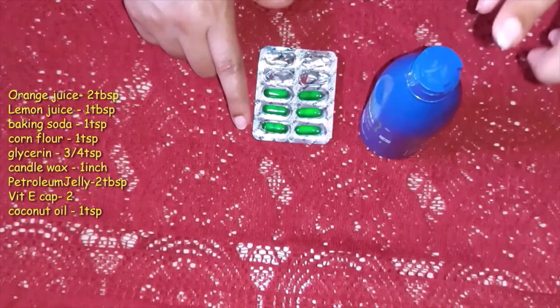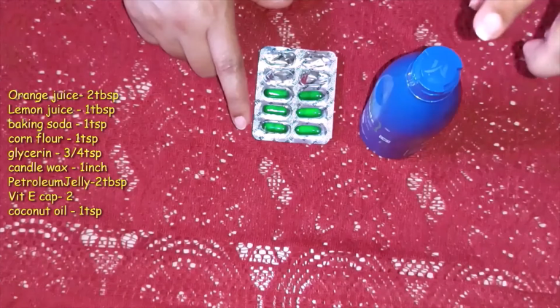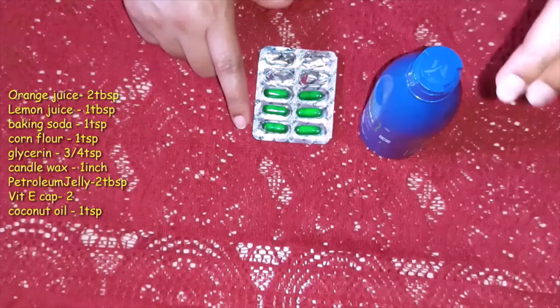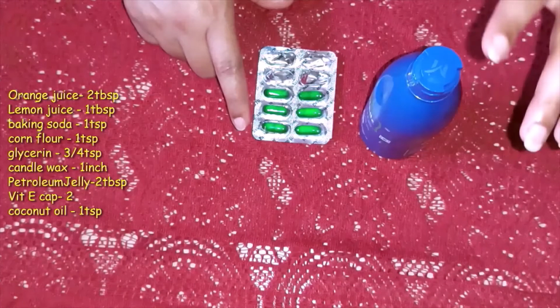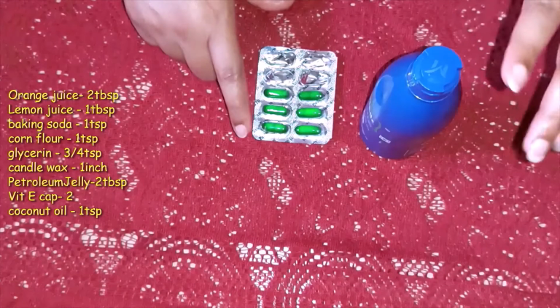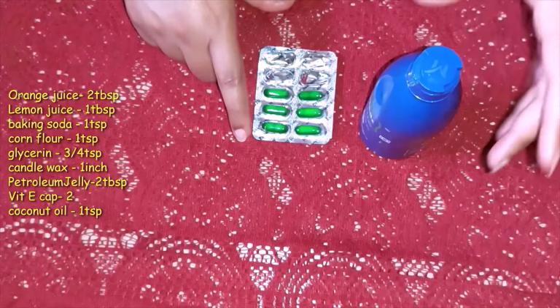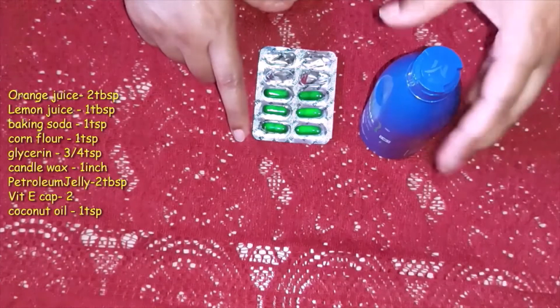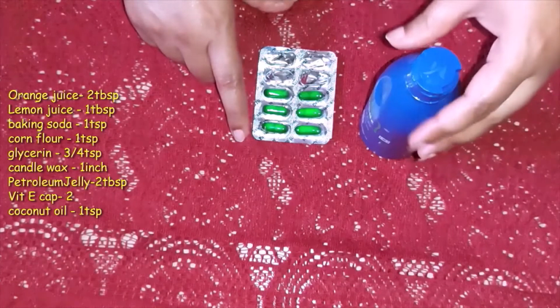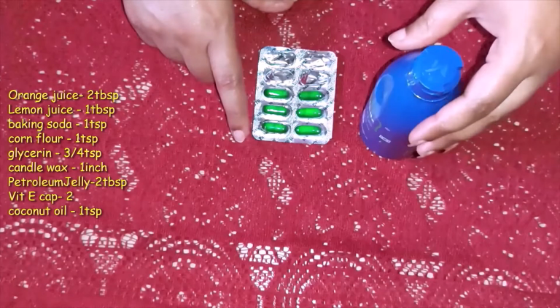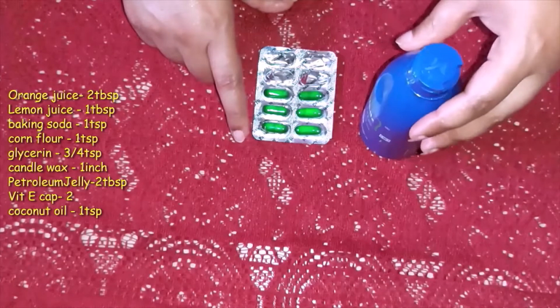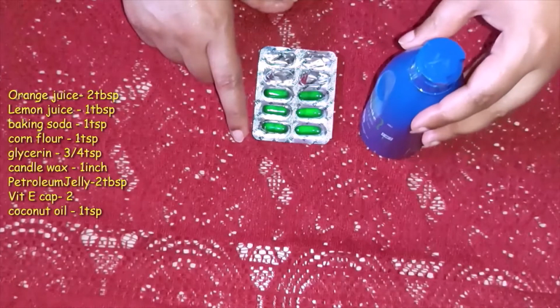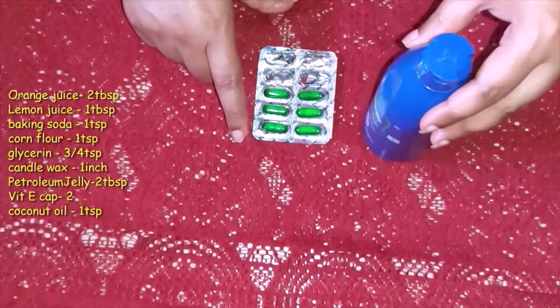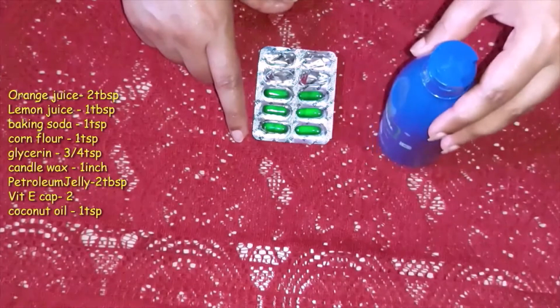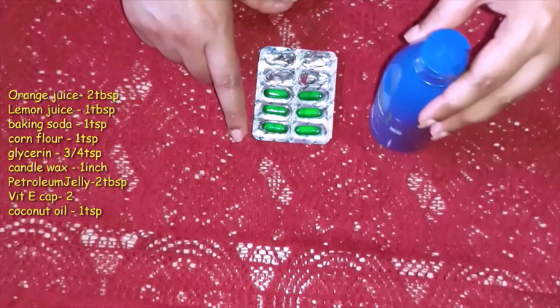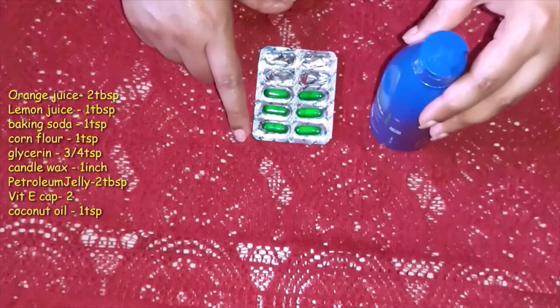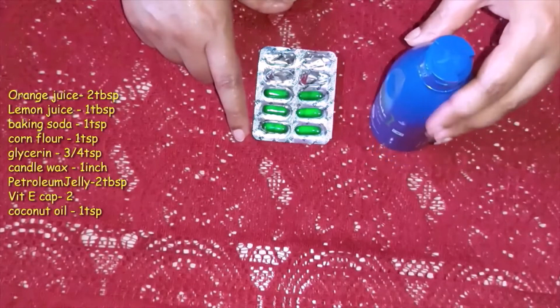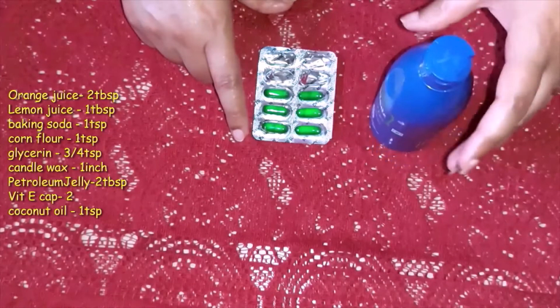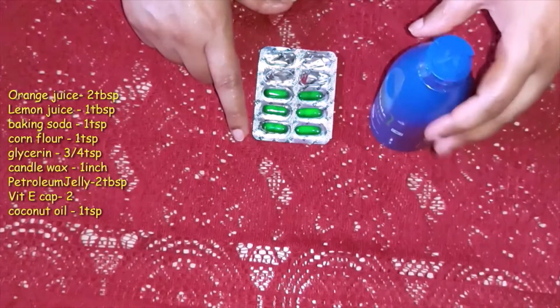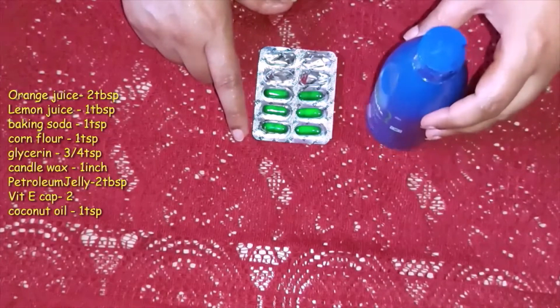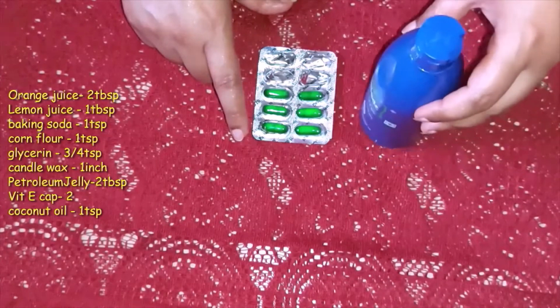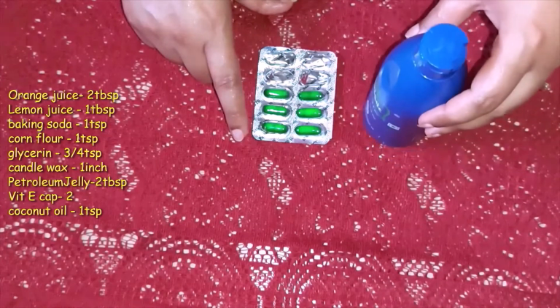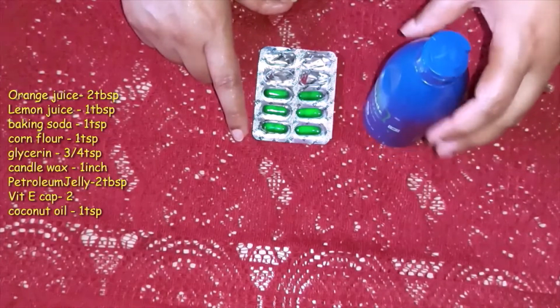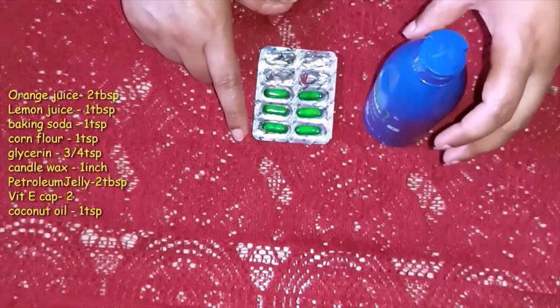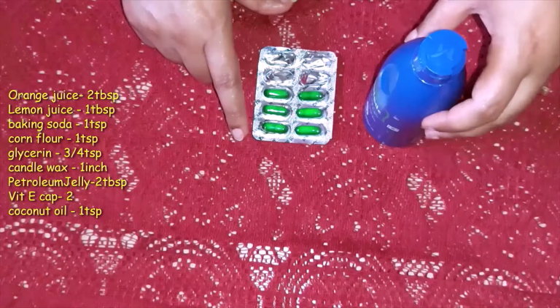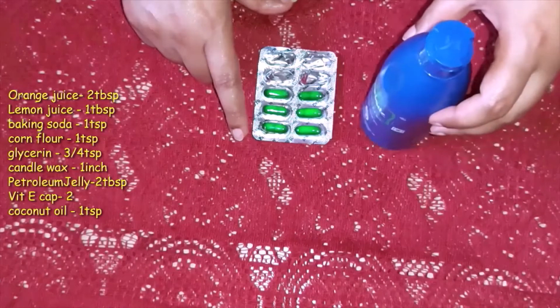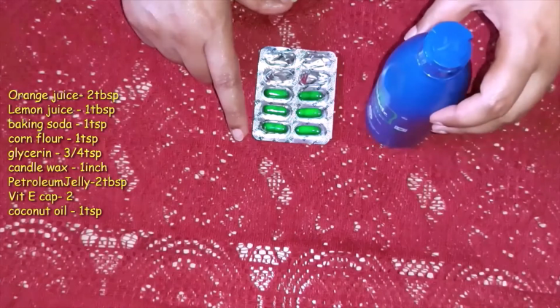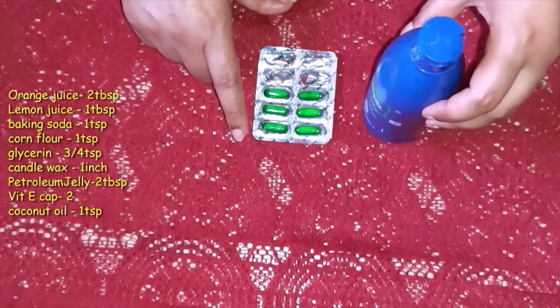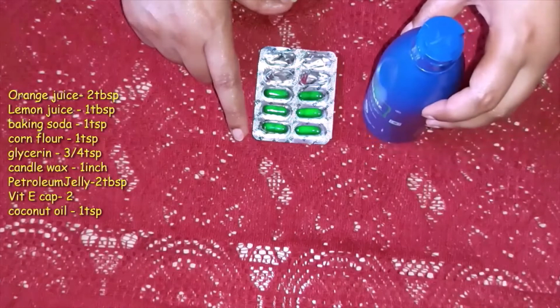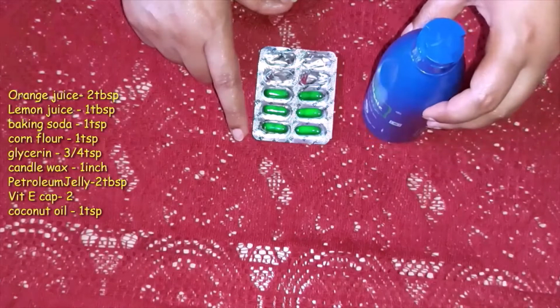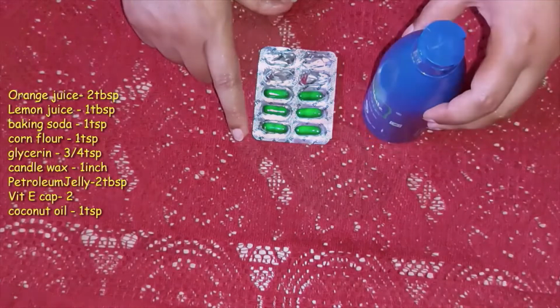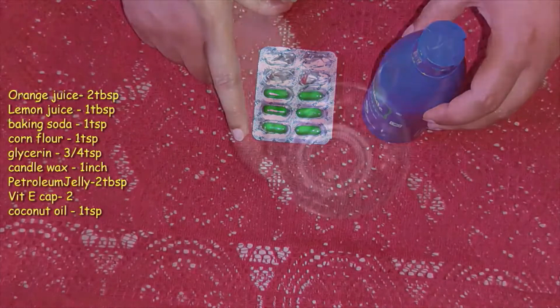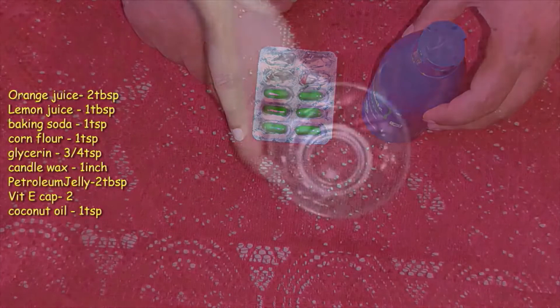Vitamin E capsule and coconut oil — we will mix these in, but they are optional. If you have them, you can use them.